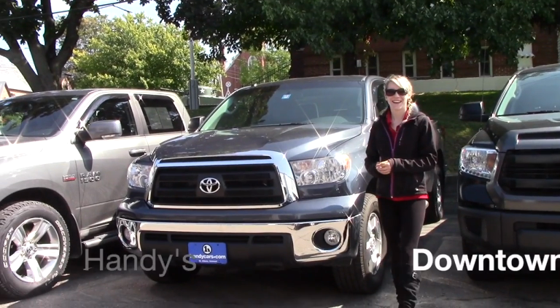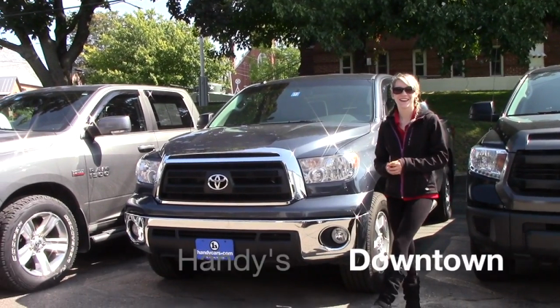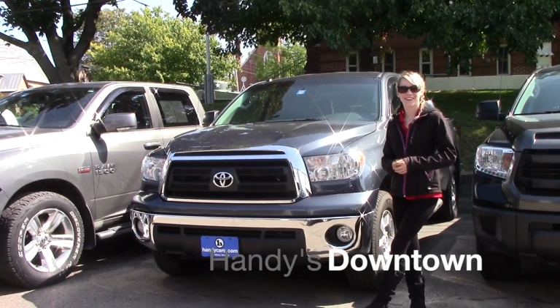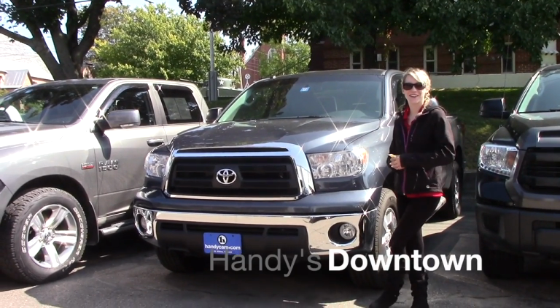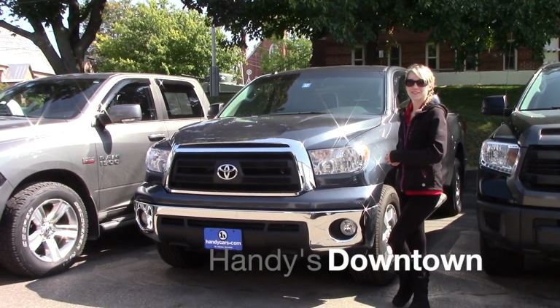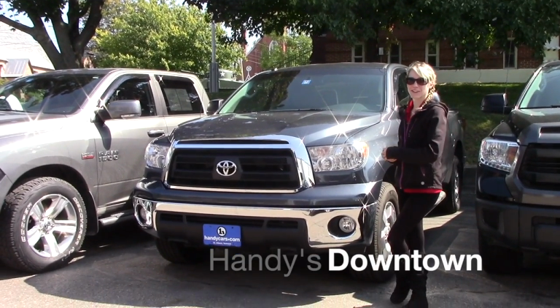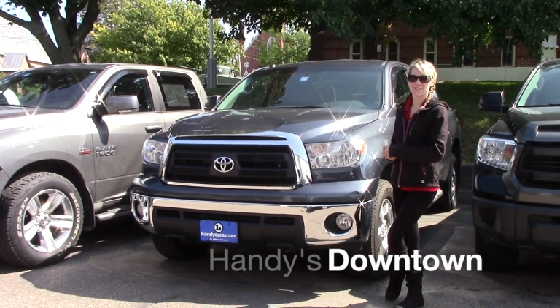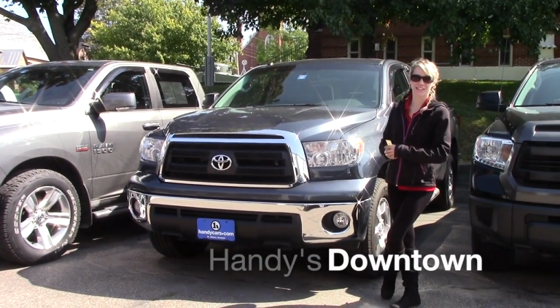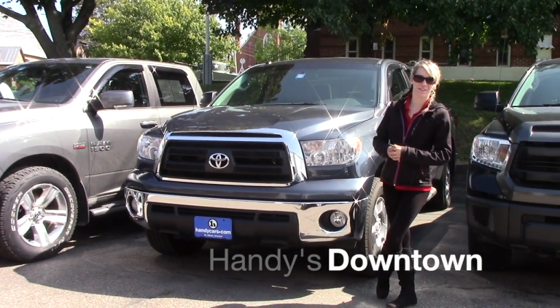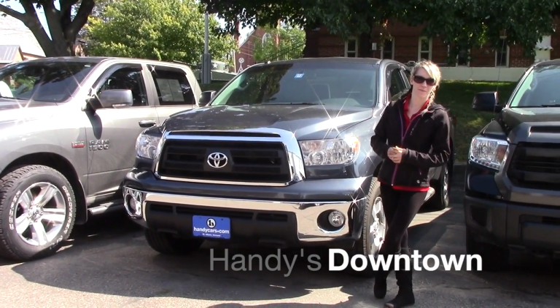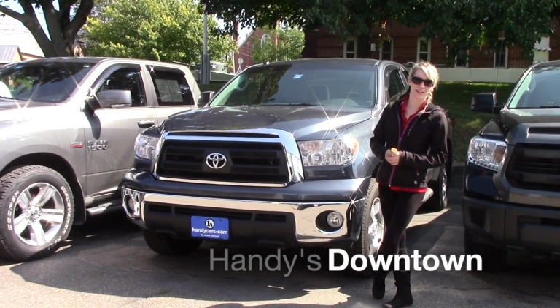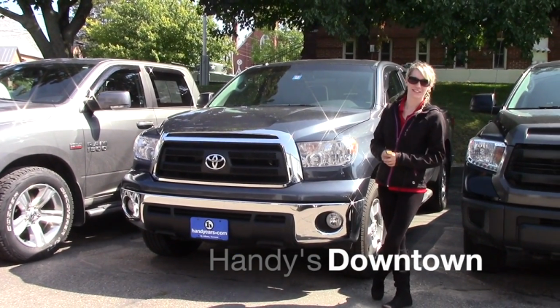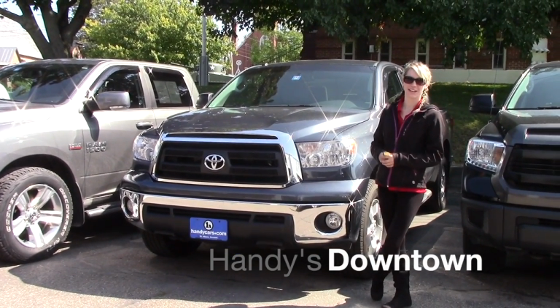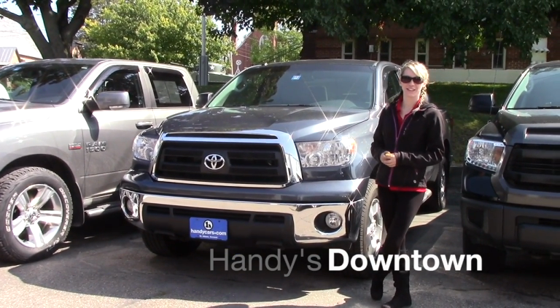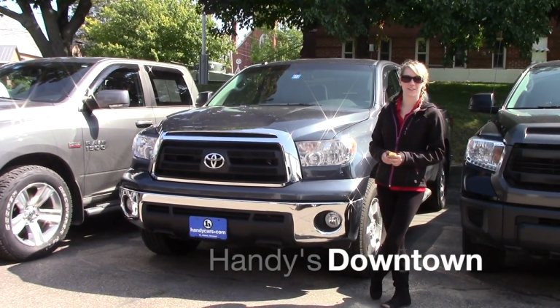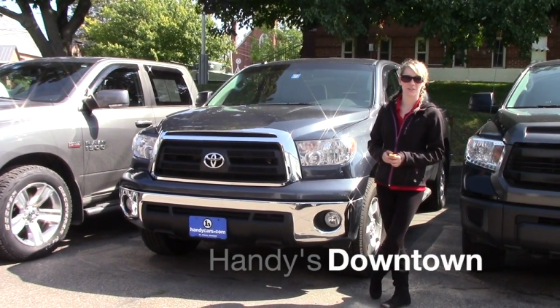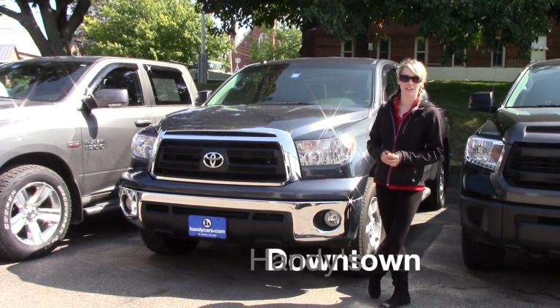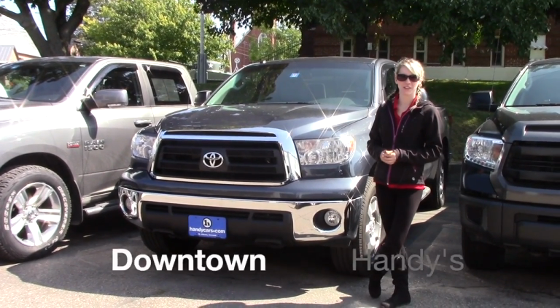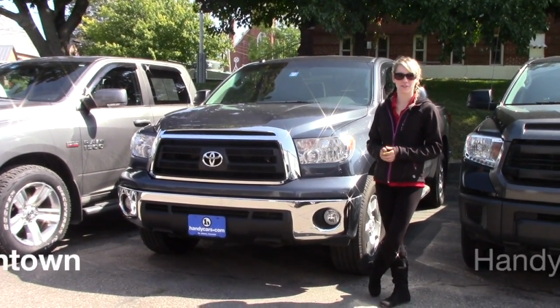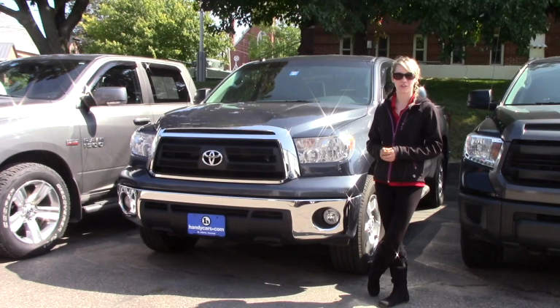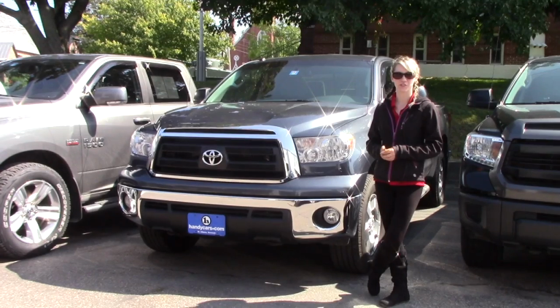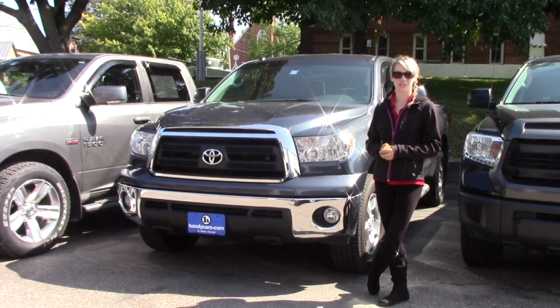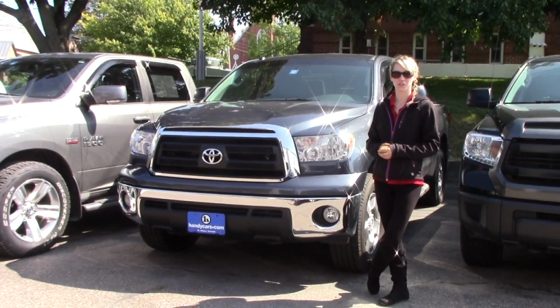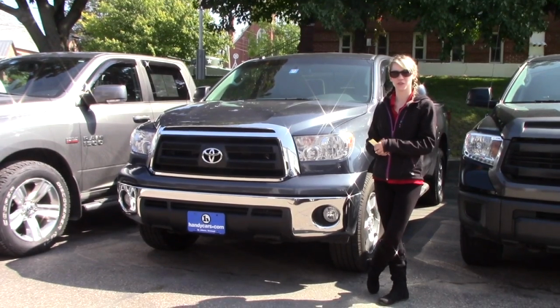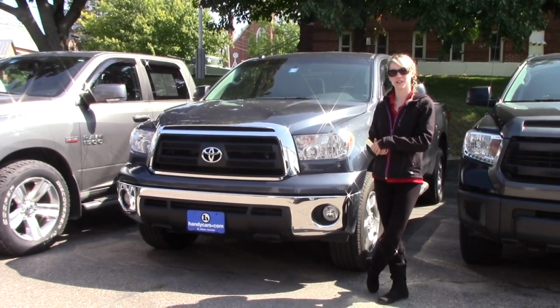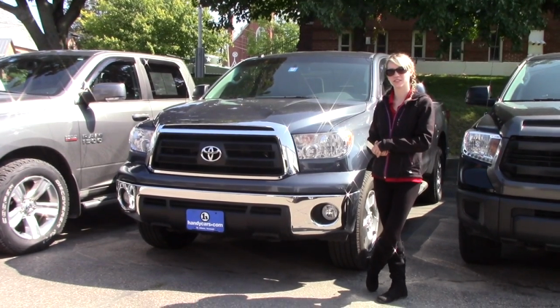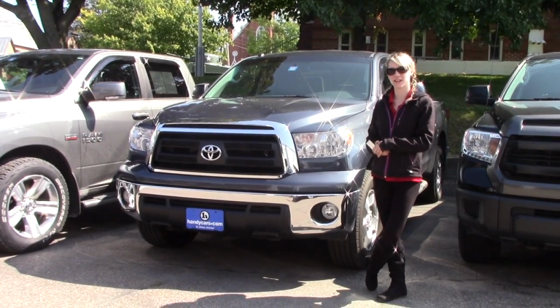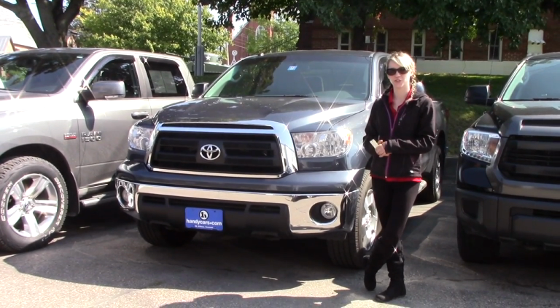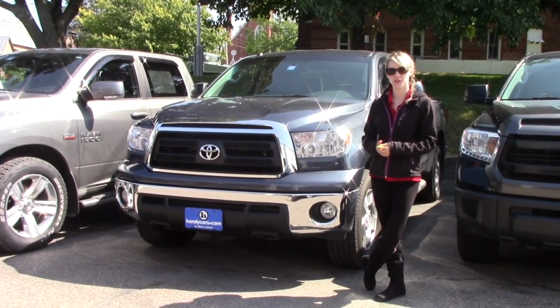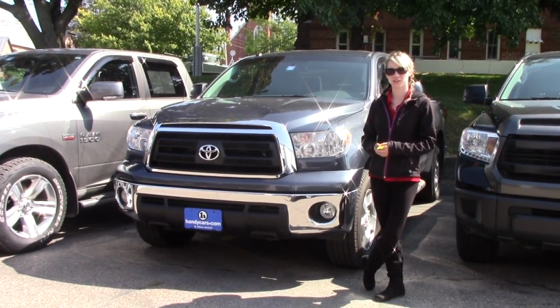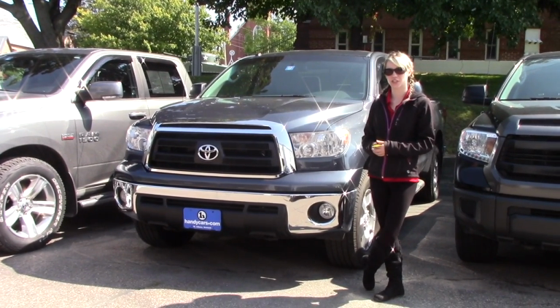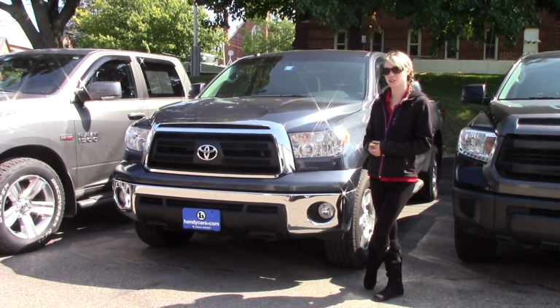Hey Kurt, my name is Kaelin from Handy's Downtown. I want to thank you for your interest in the 2010 Toyota Tundra.